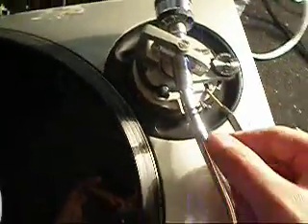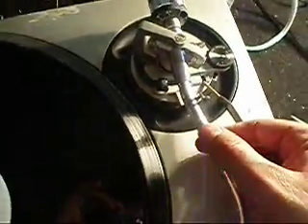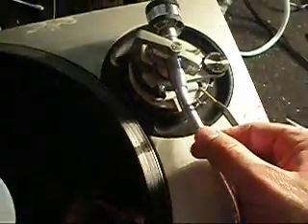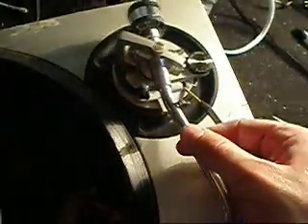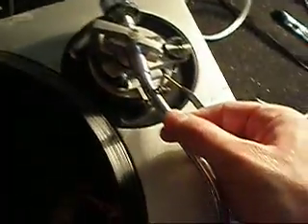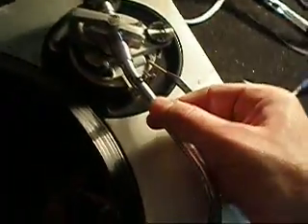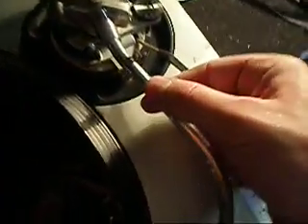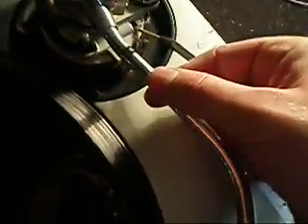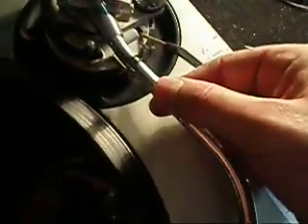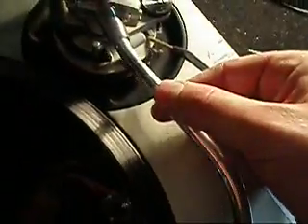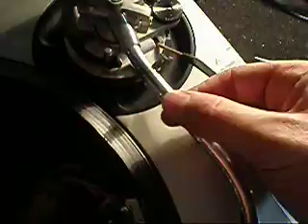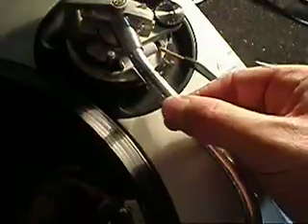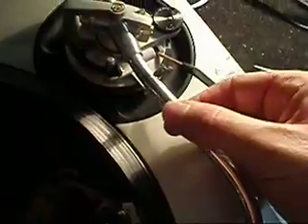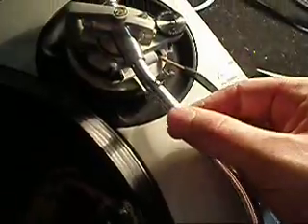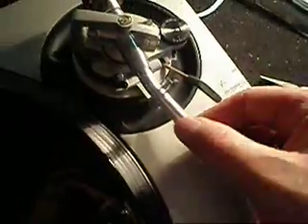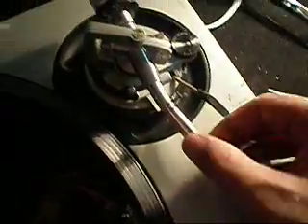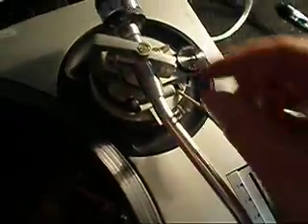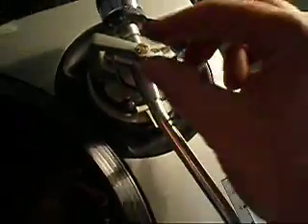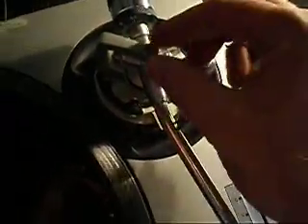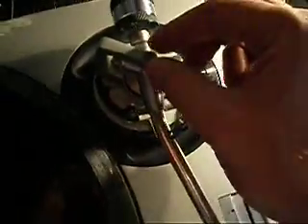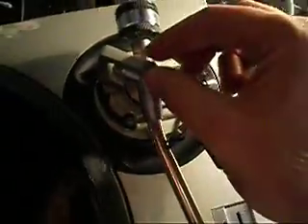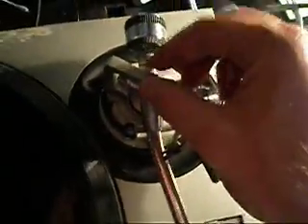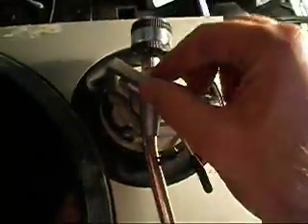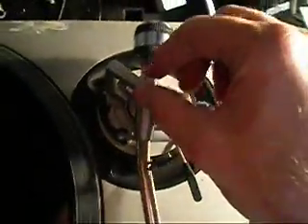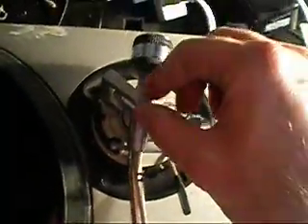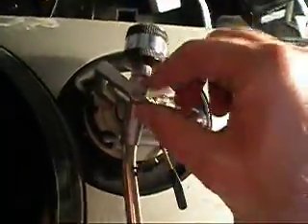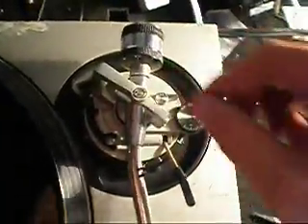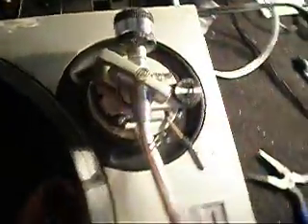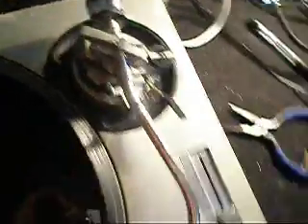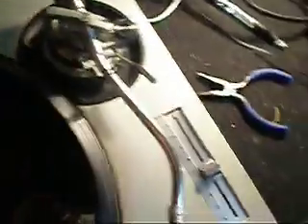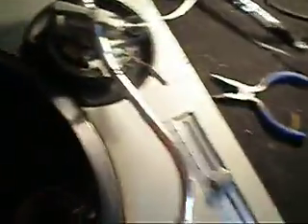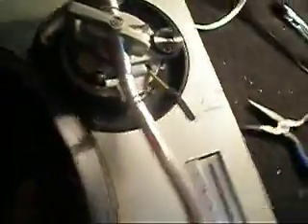If I run my finger and thumb gently against the tonearm there's no give, which shows that the screws are calibrated correctly and the bearings are in good condition.